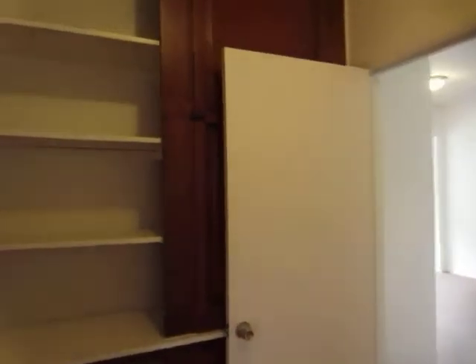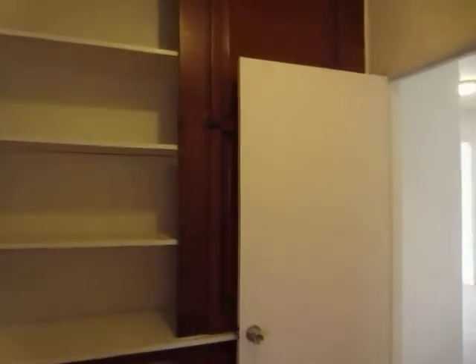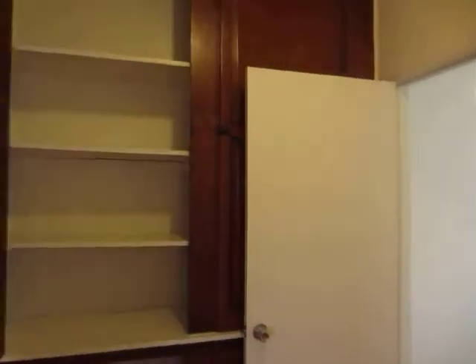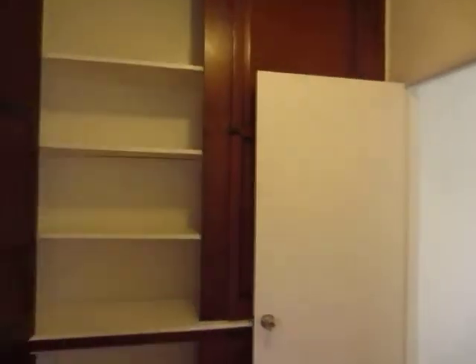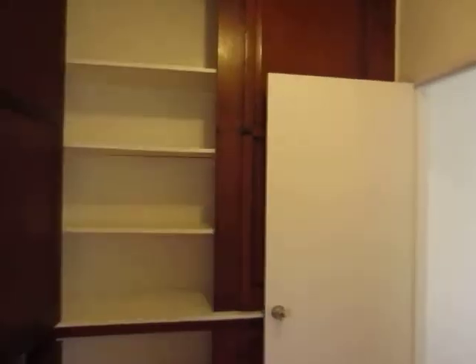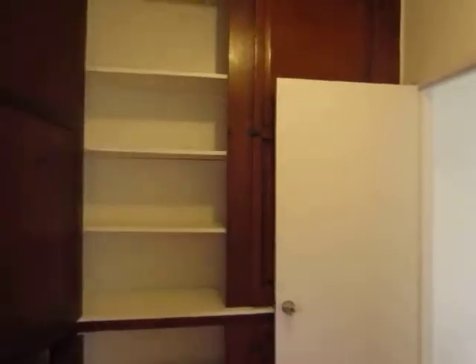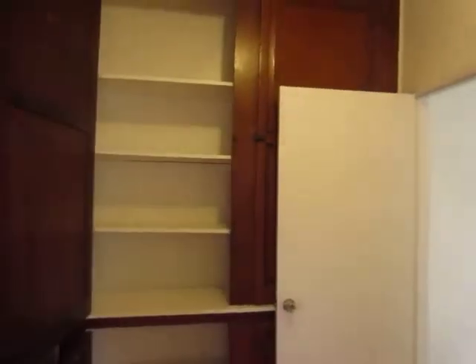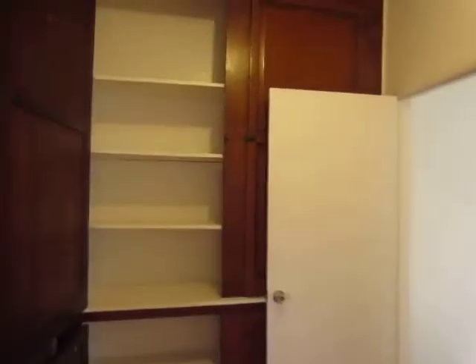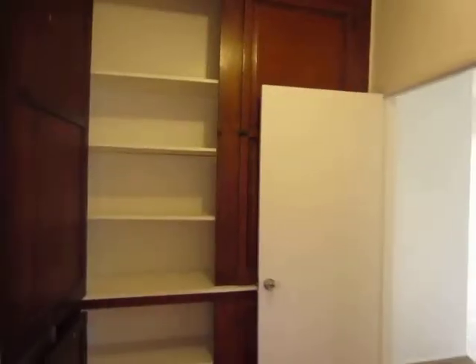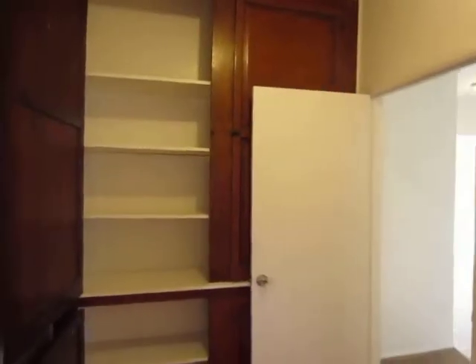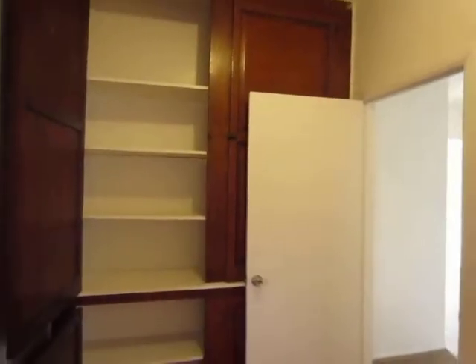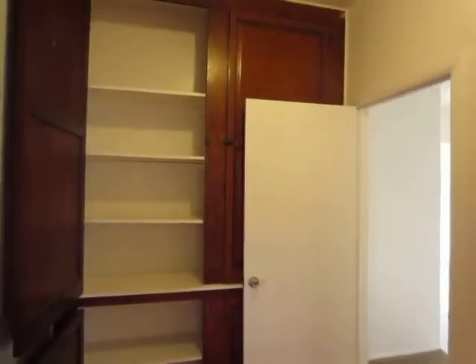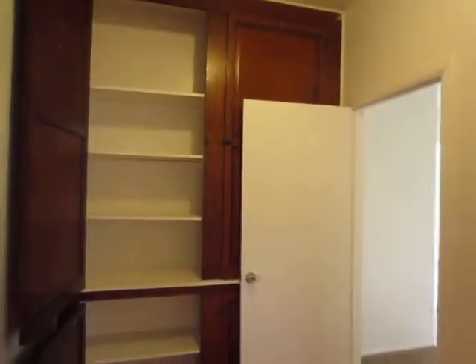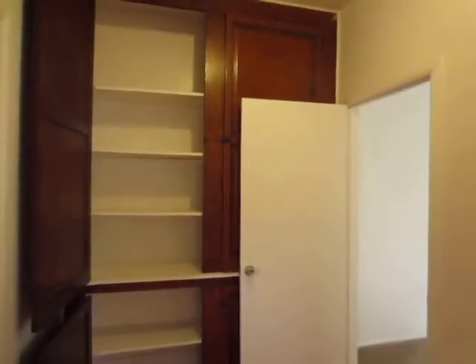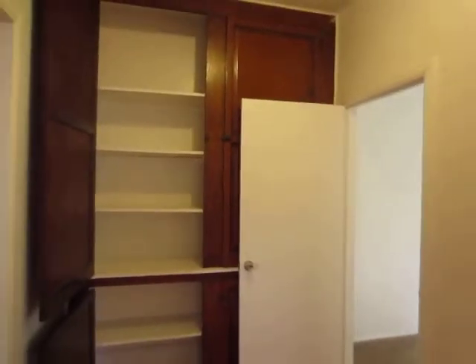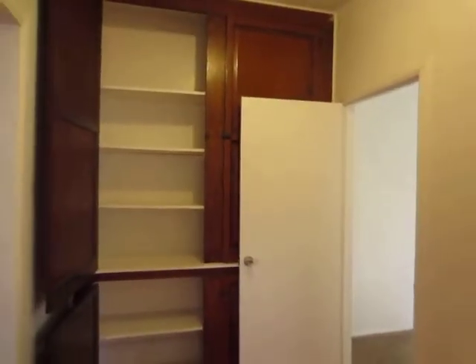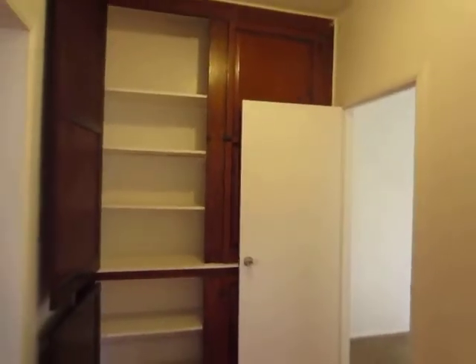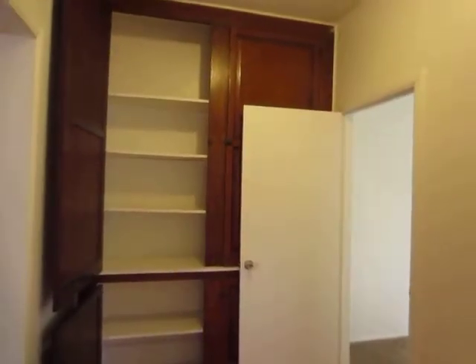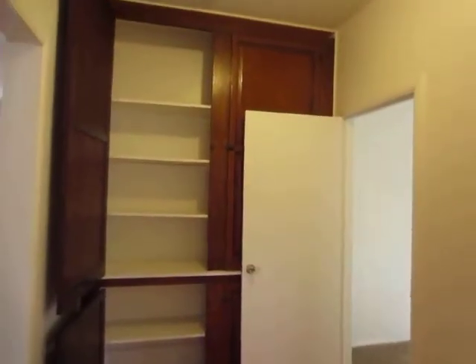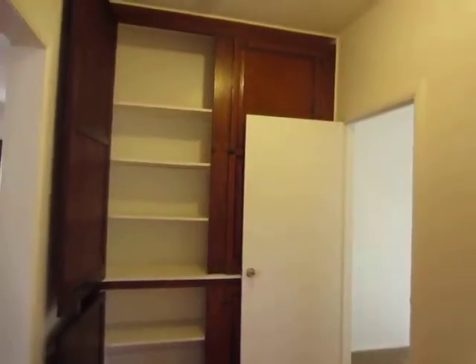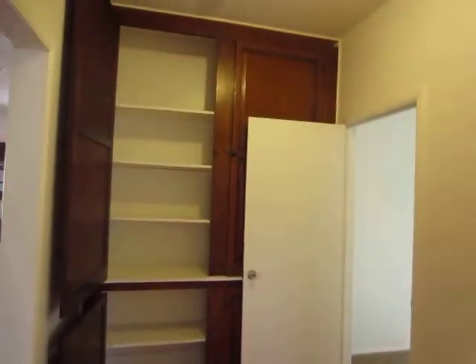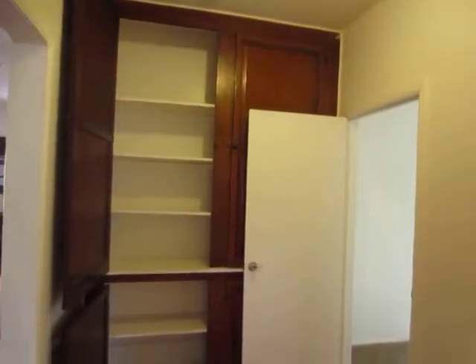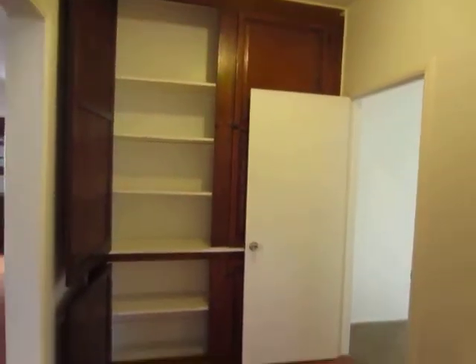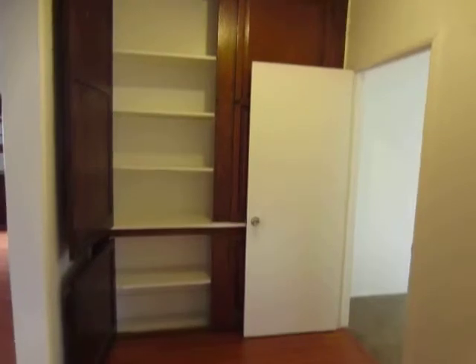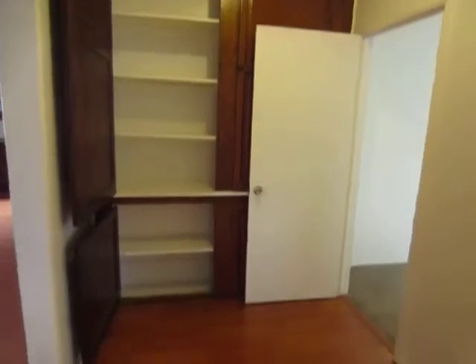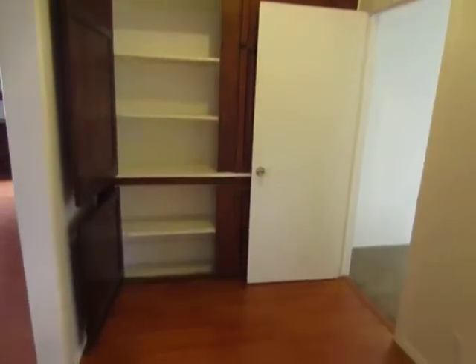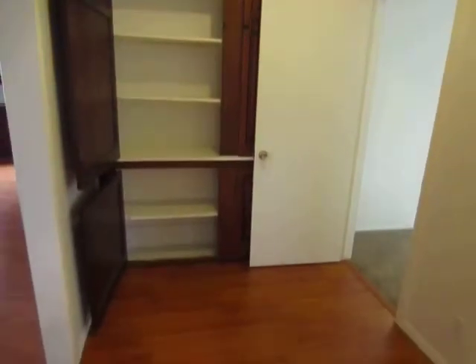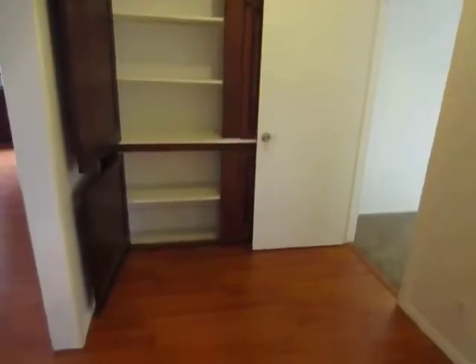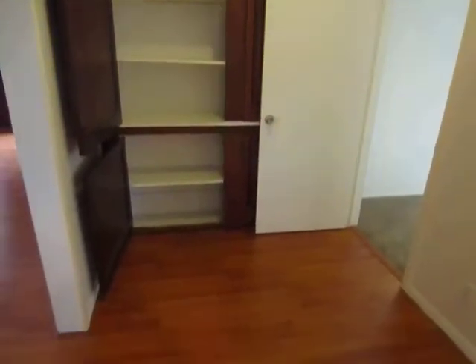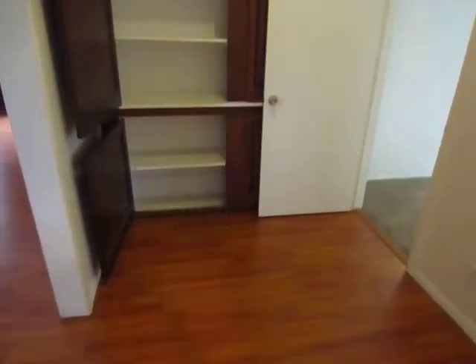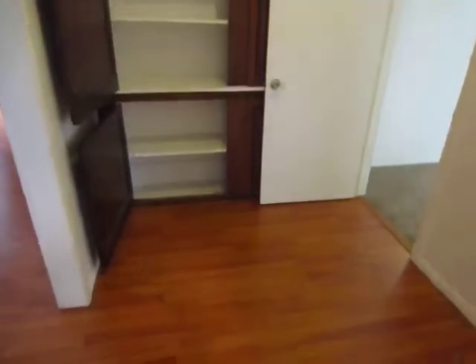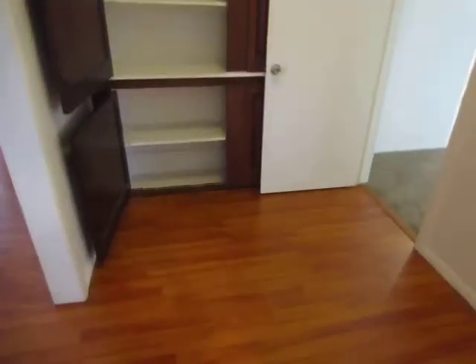Here in the hallway, there are real wood cabinets with built-in shelving.